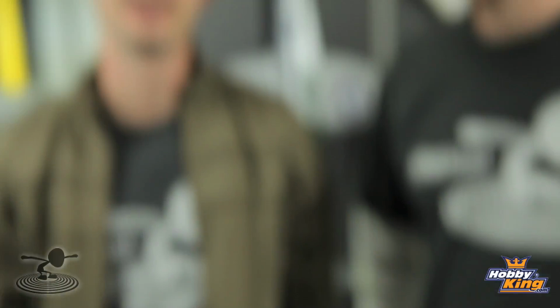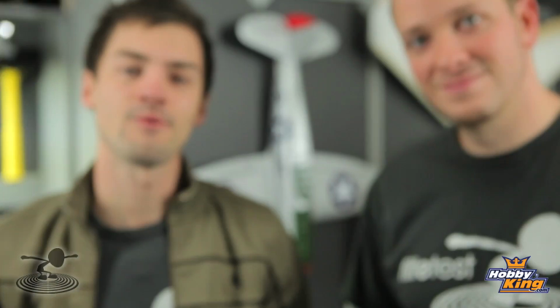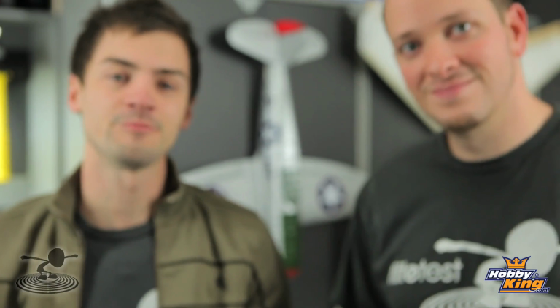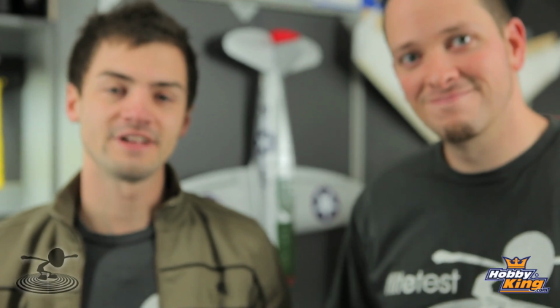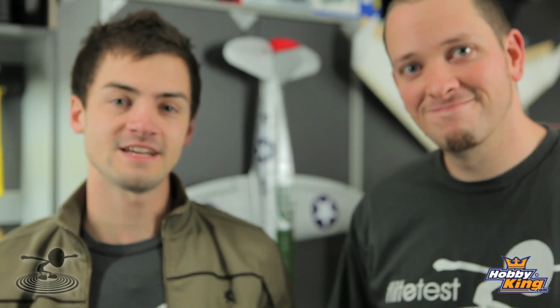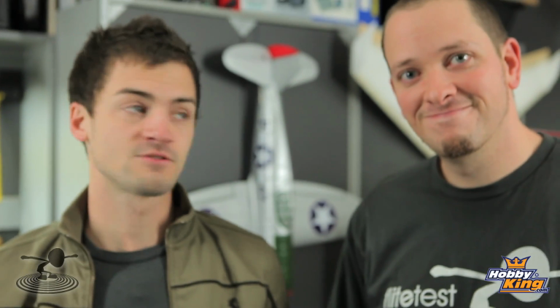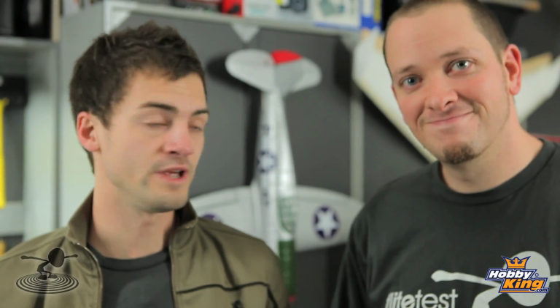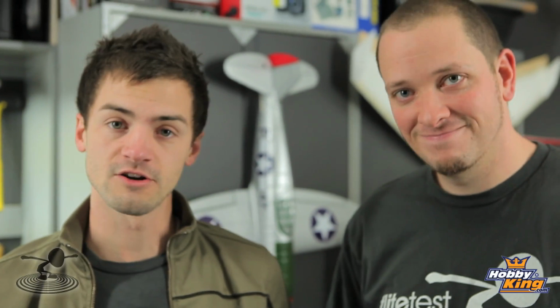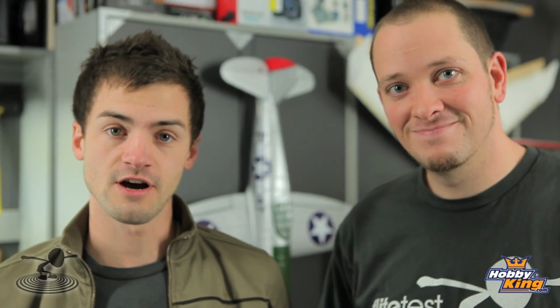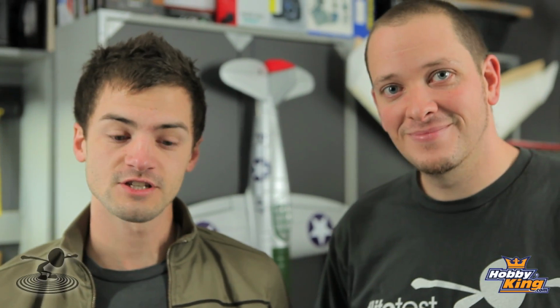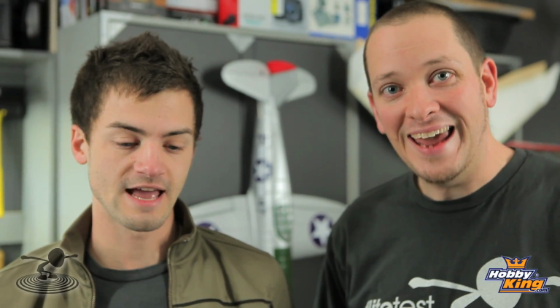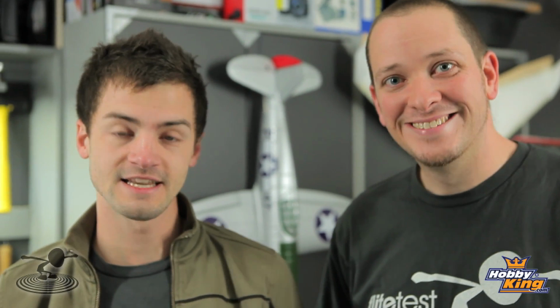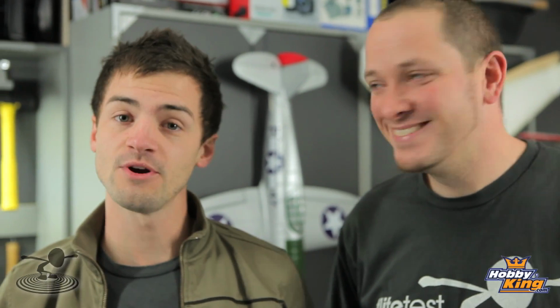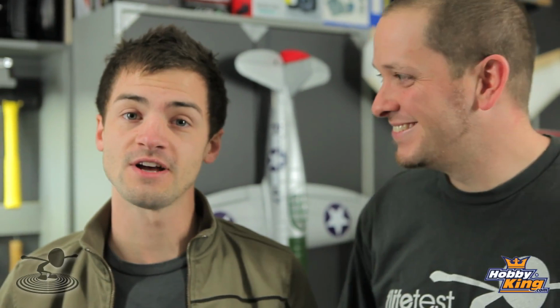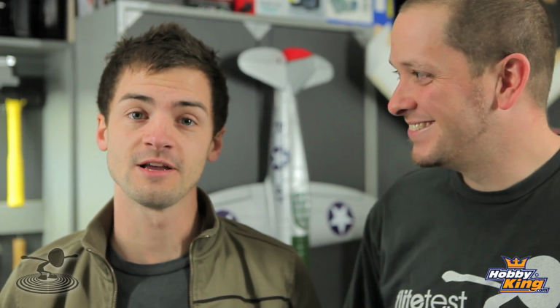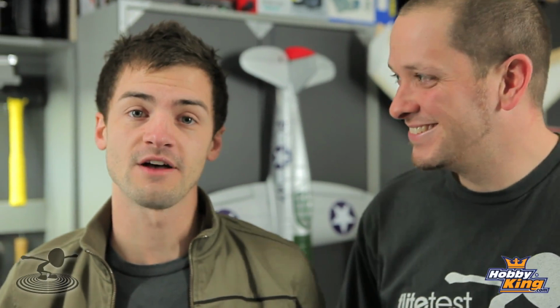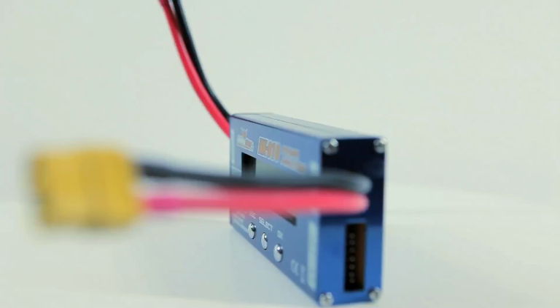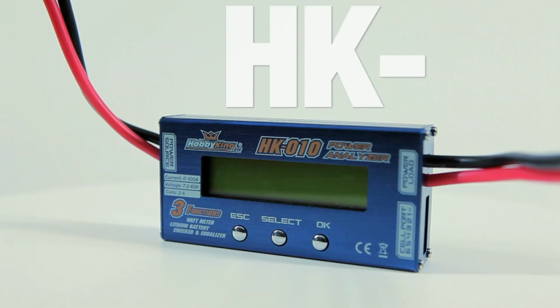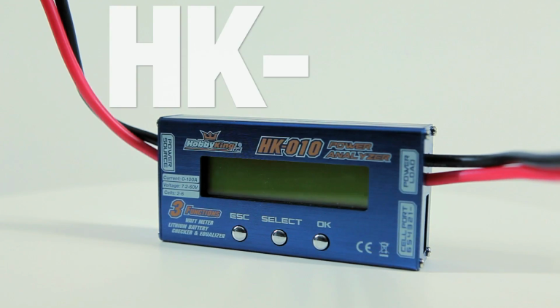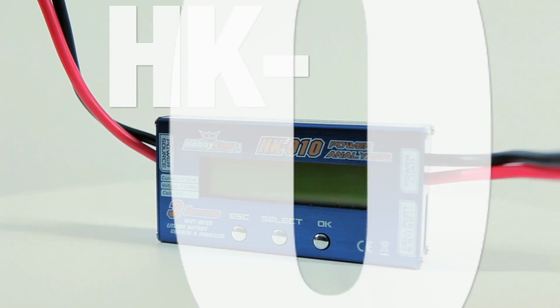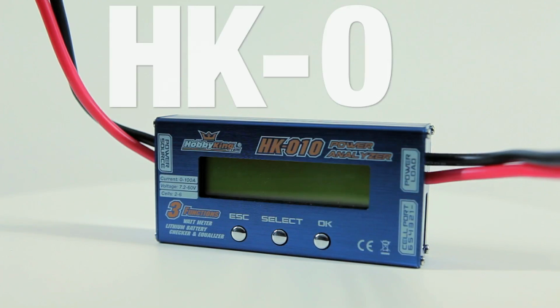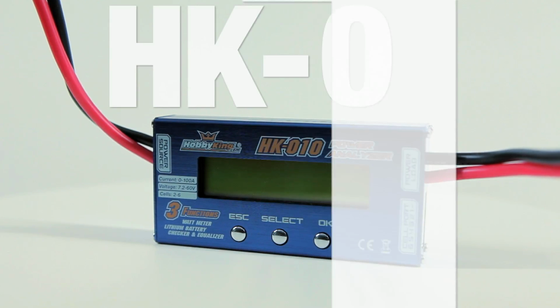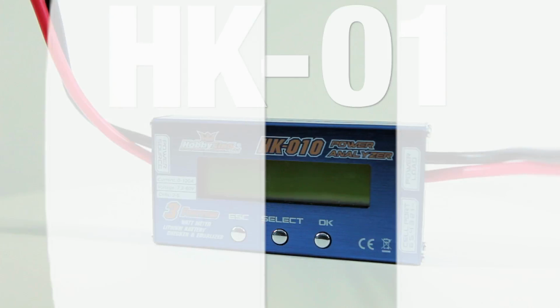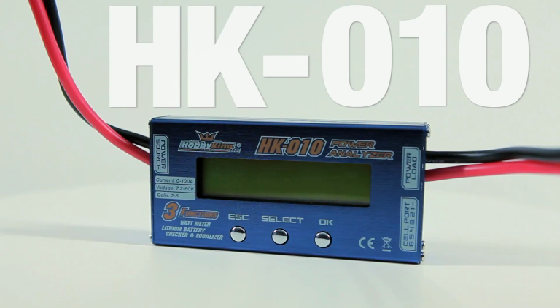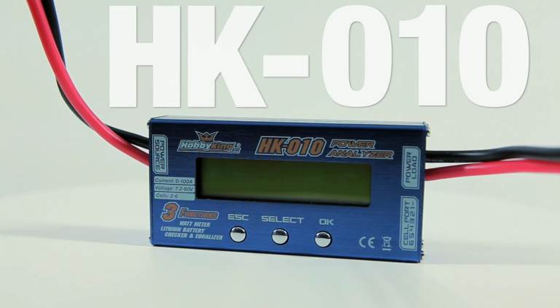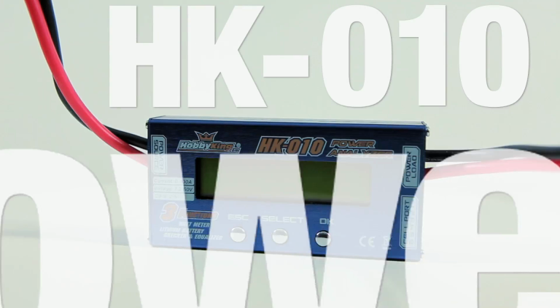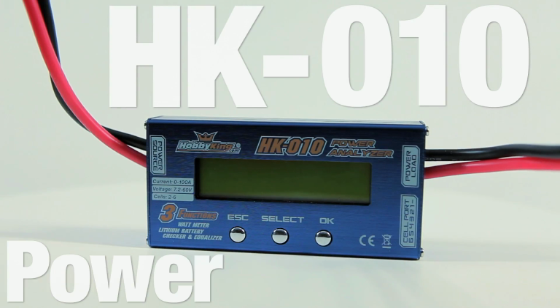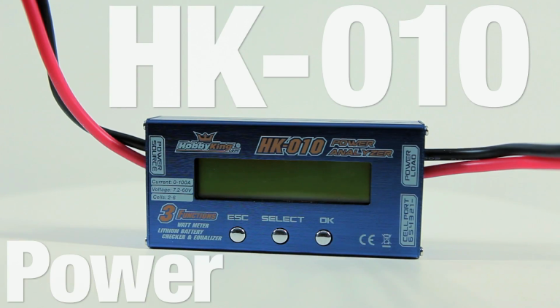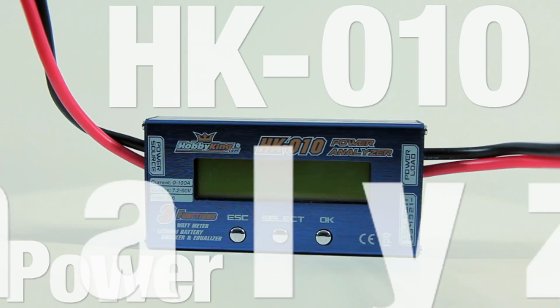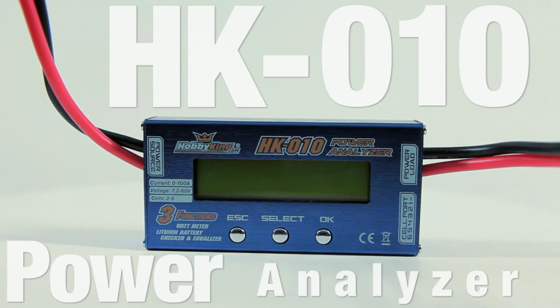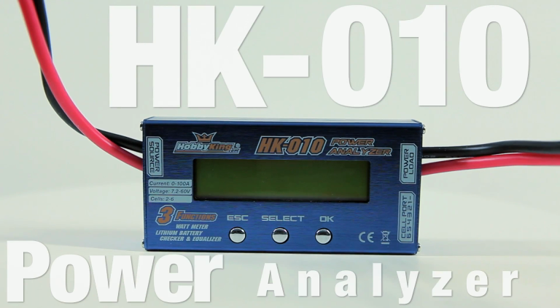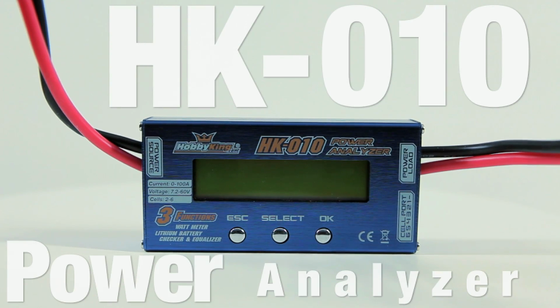Hi, welcome to Flight Test. We are Josh, and today we are talking about the HK010 Power Analyzer.